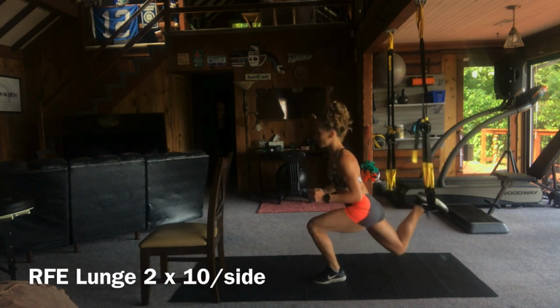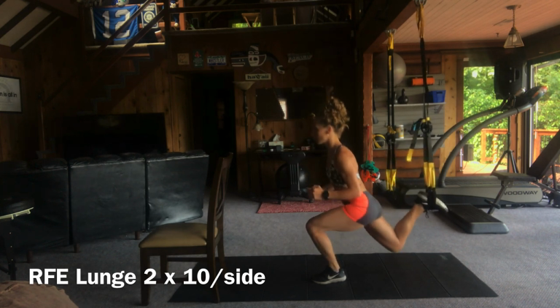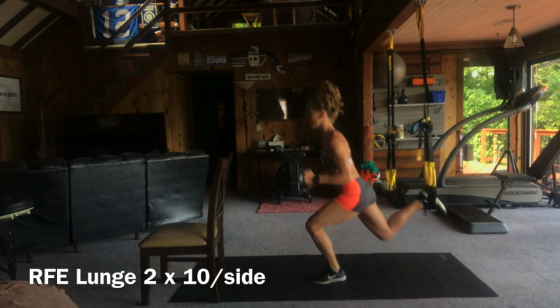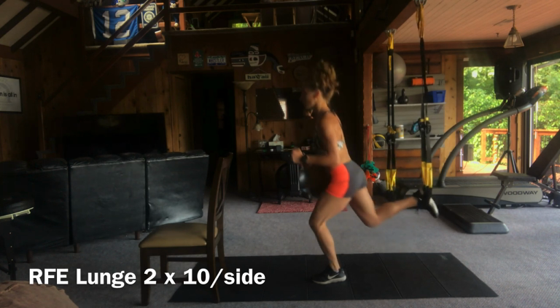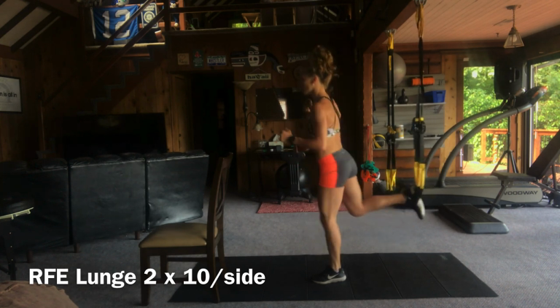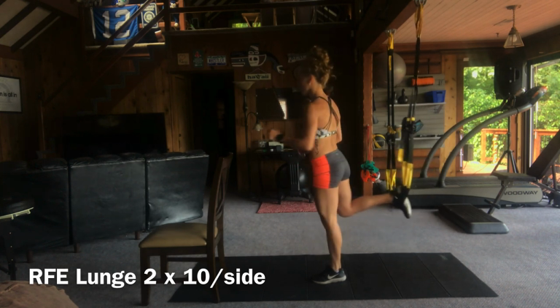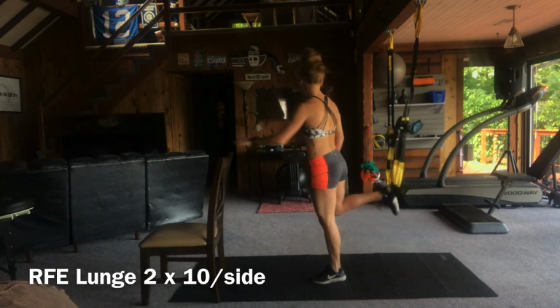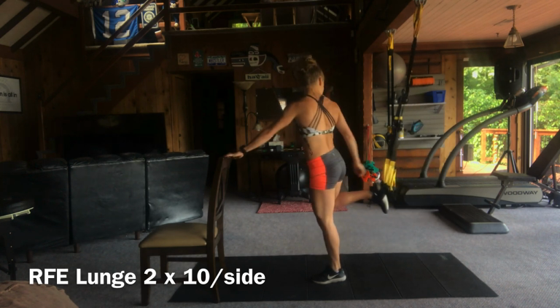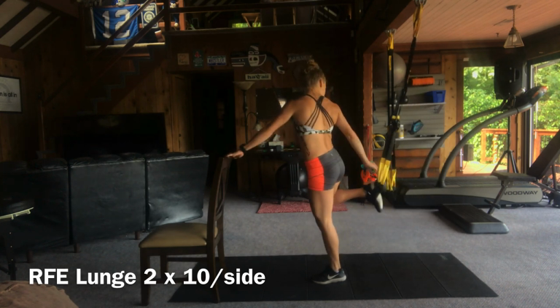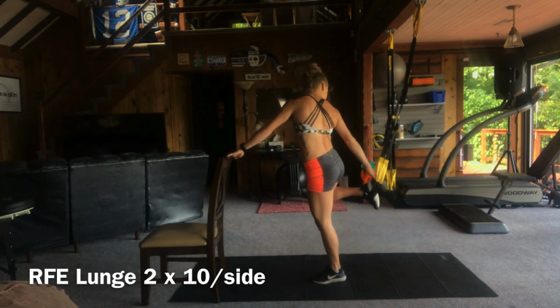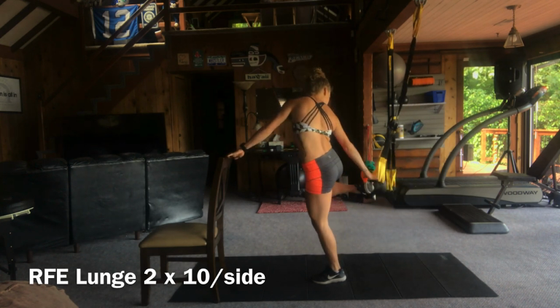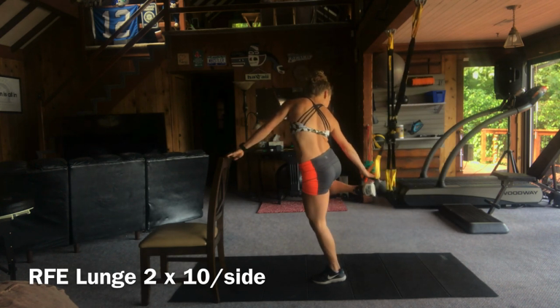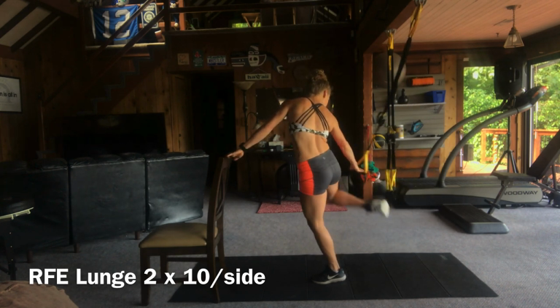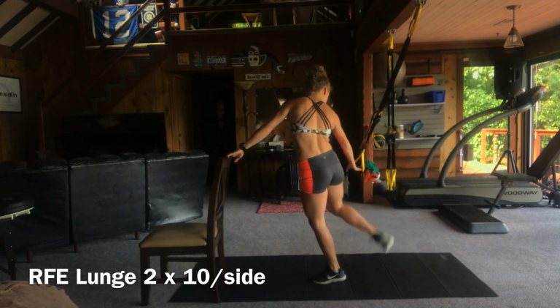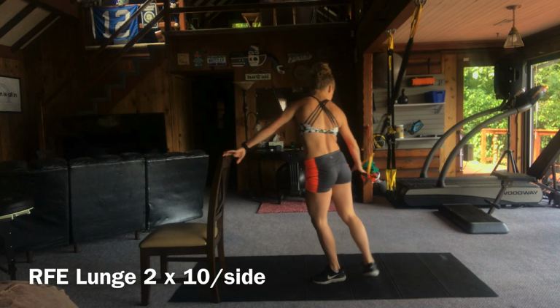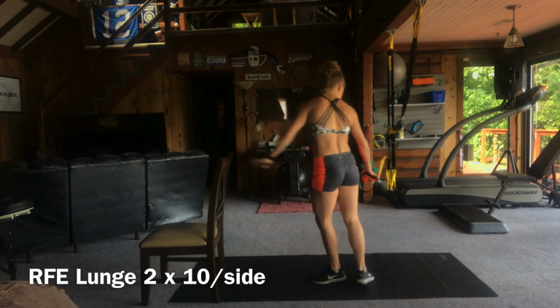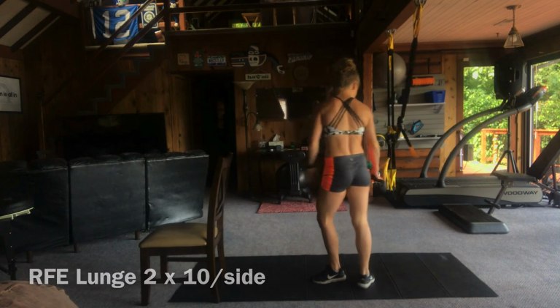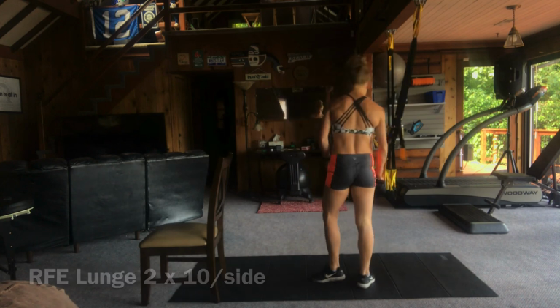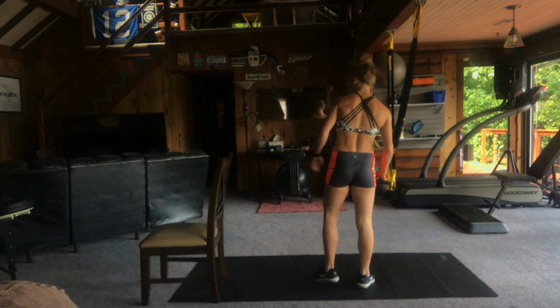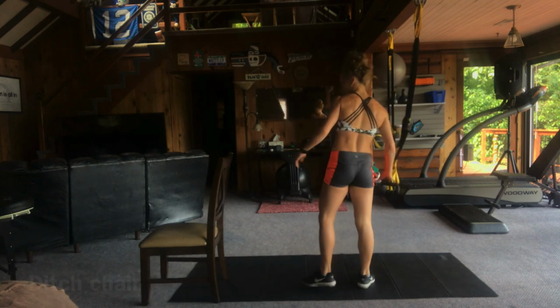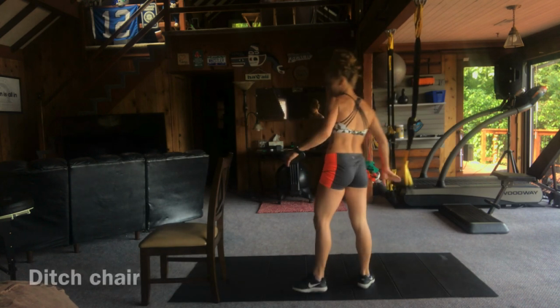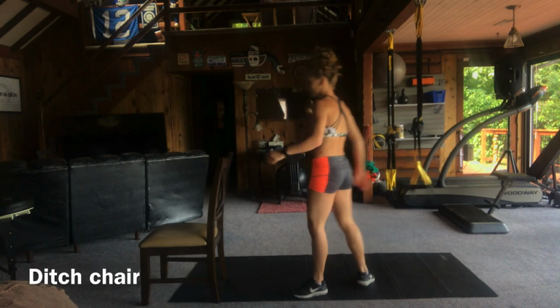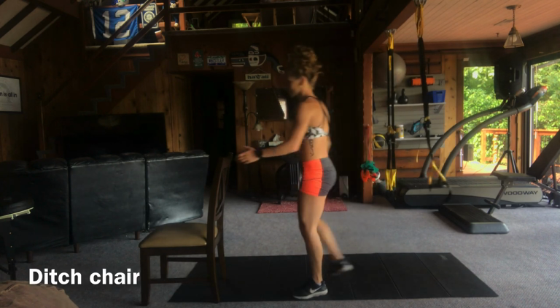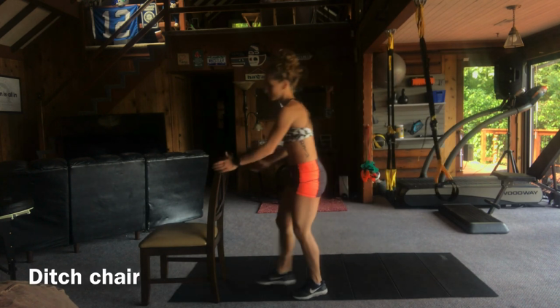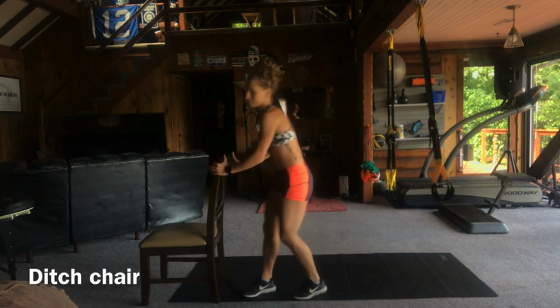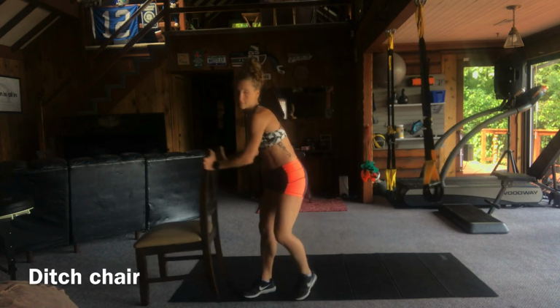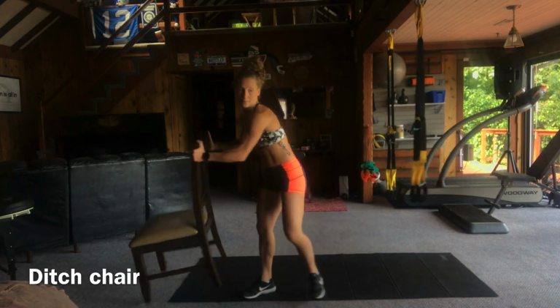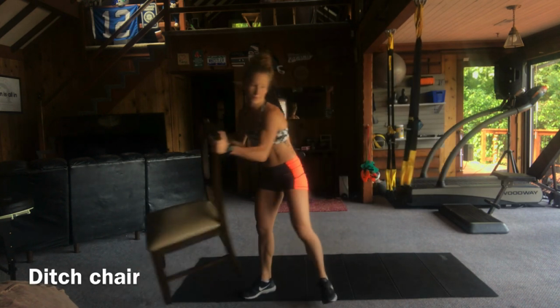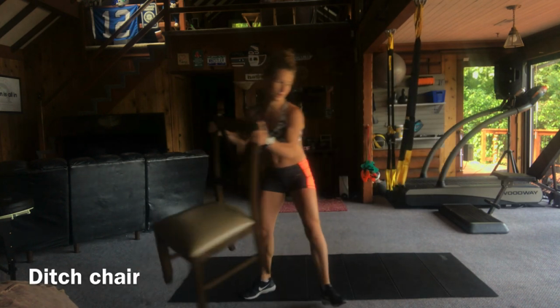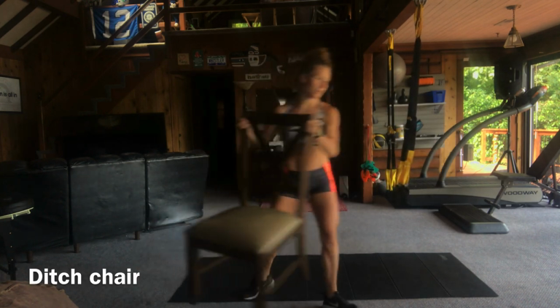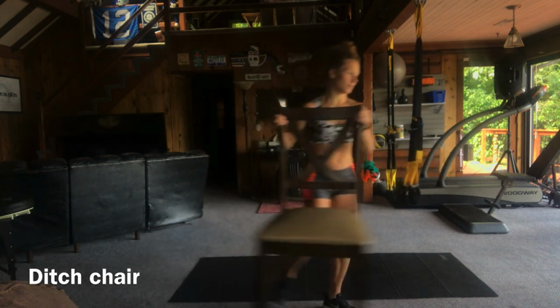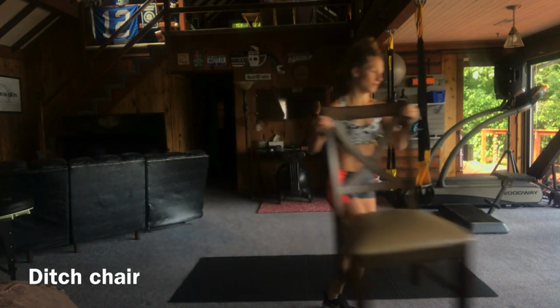Switch sides and let's knock out our final set of 10 on the rear foot elevated lunge. Finish strong and remove your foot from the strap. You can ditch that chair — you're done with it. Great work.